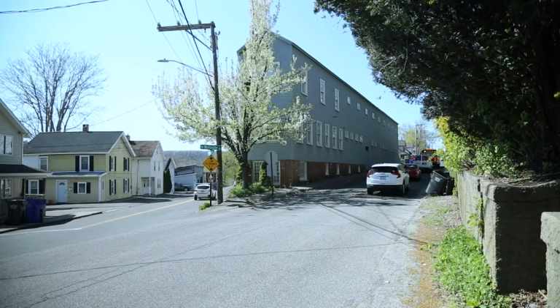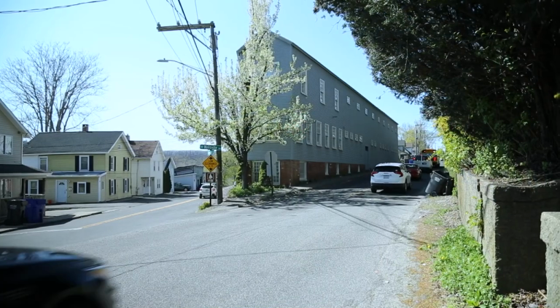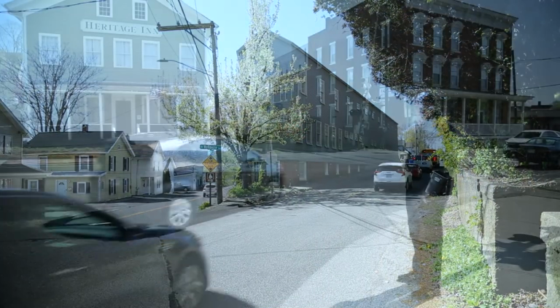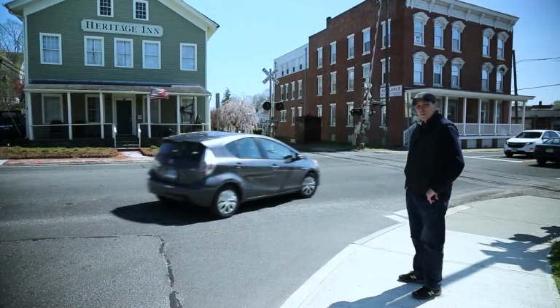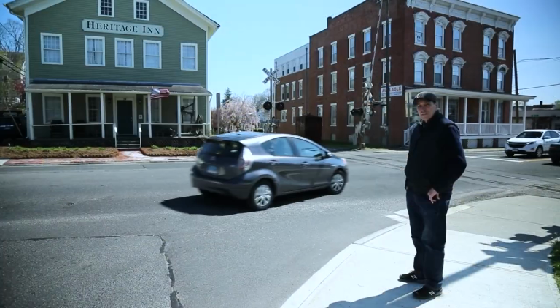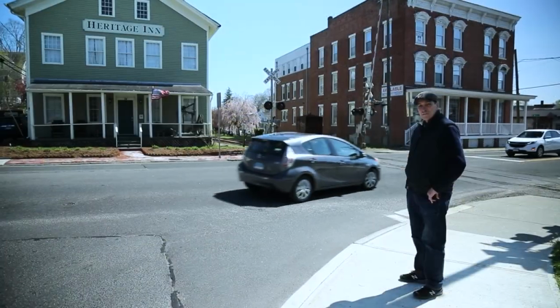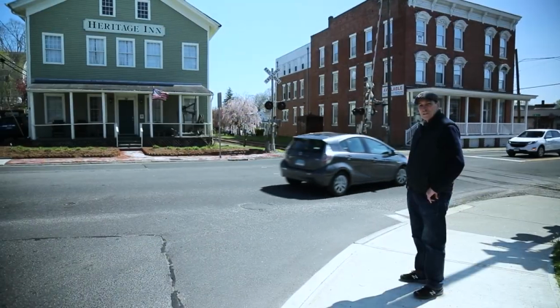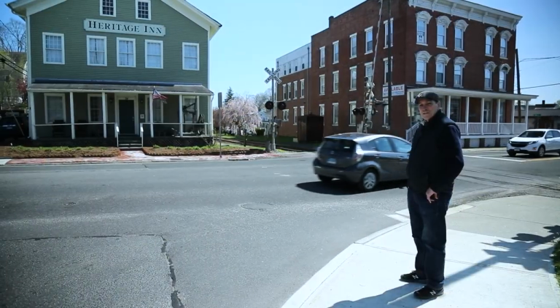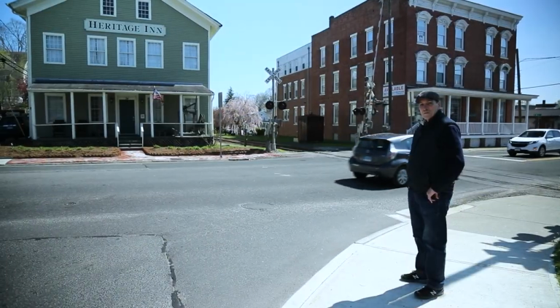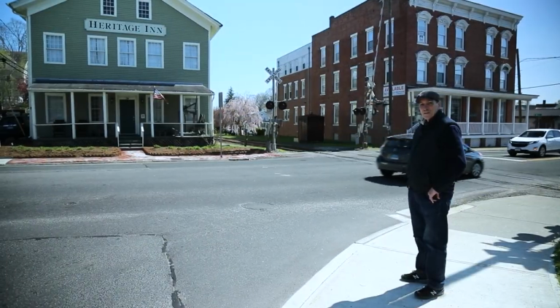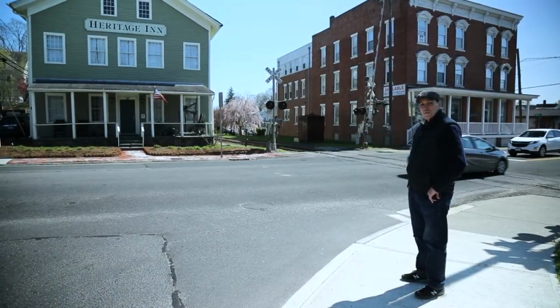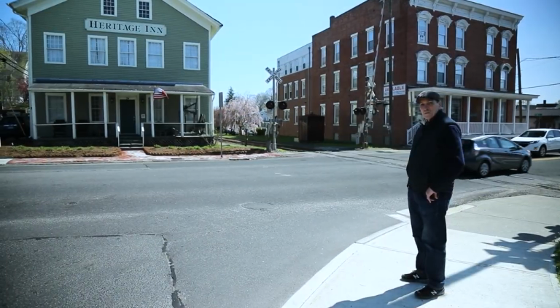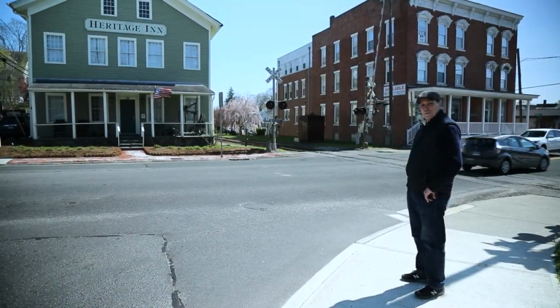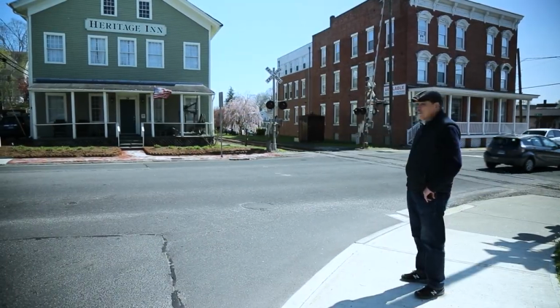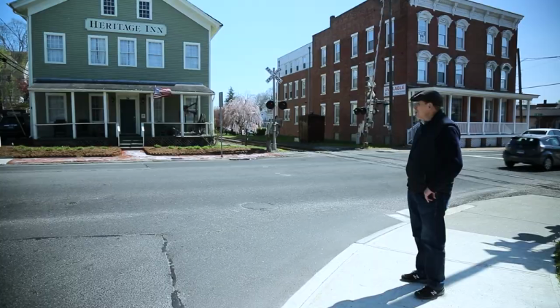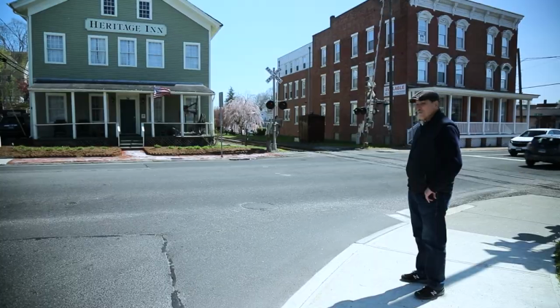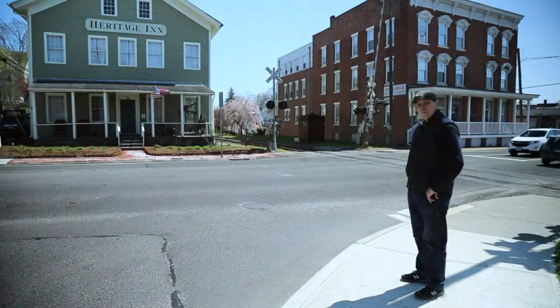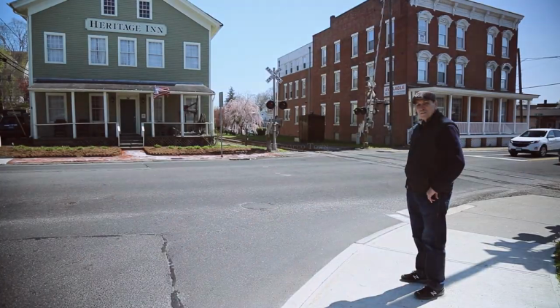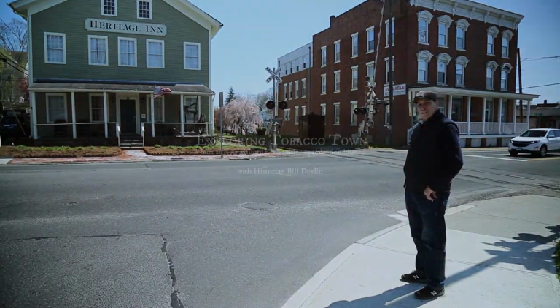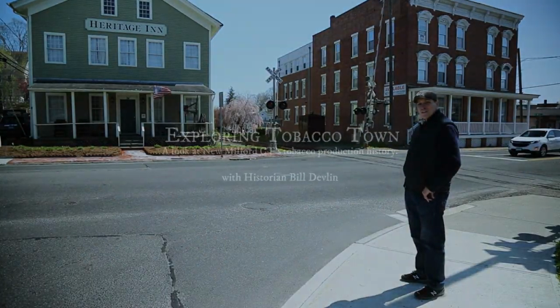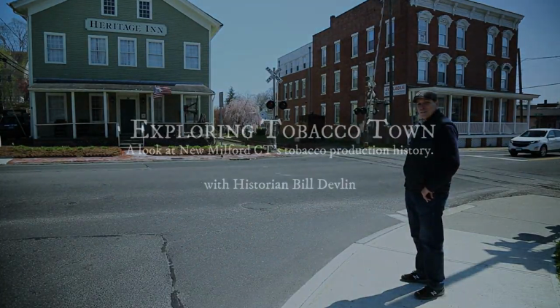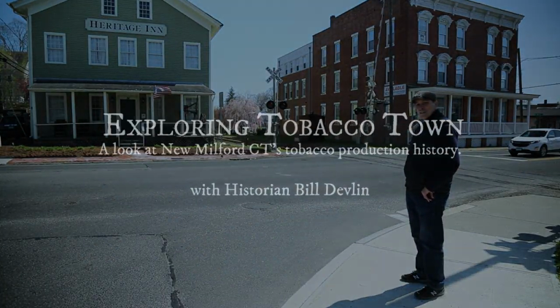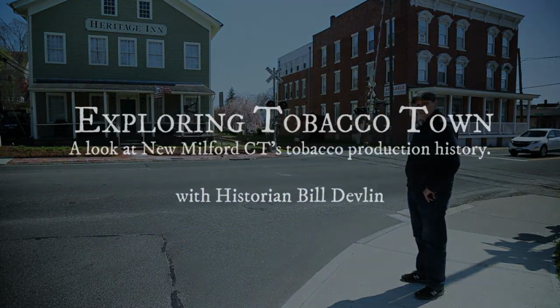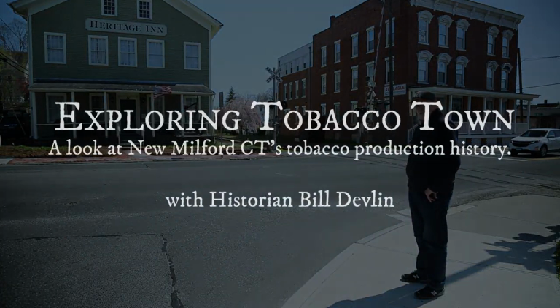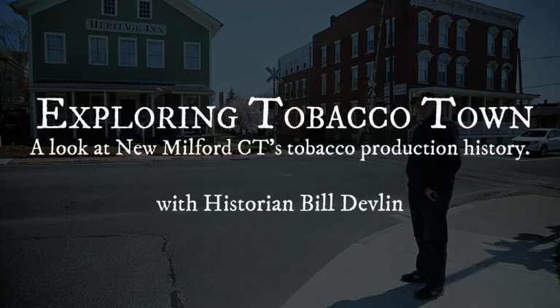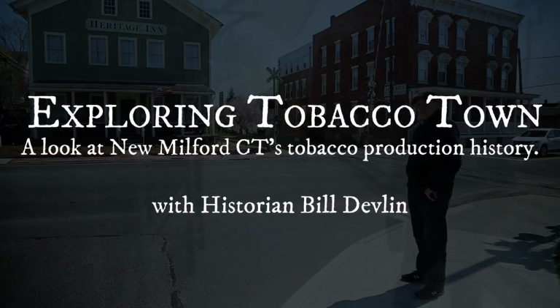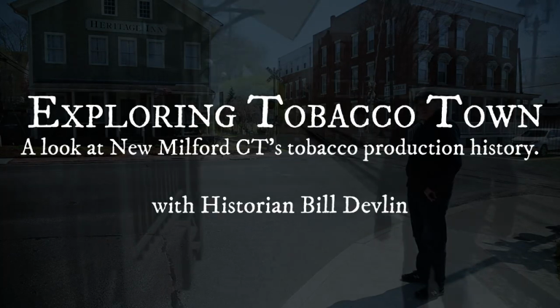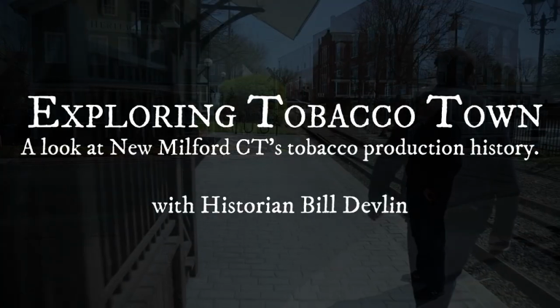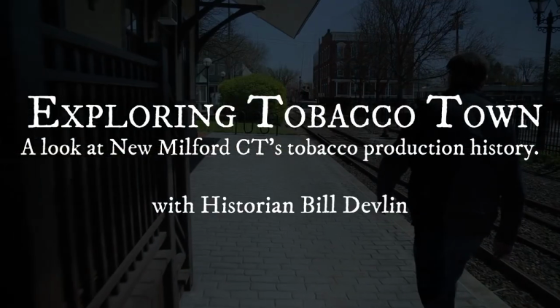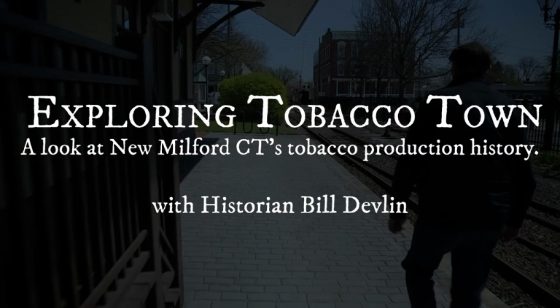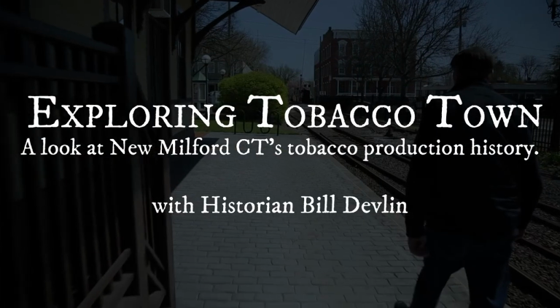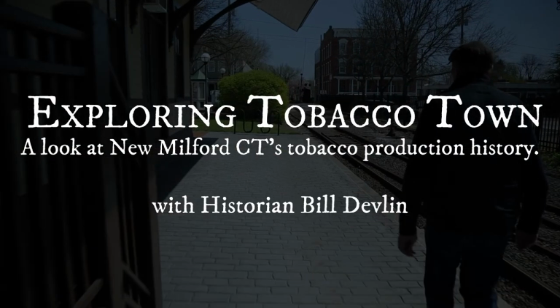Hey, I'm Bill Devlin. I'm down here with Grant Dupil and we're doing some urban archaeology, exploring Tobacco Town.